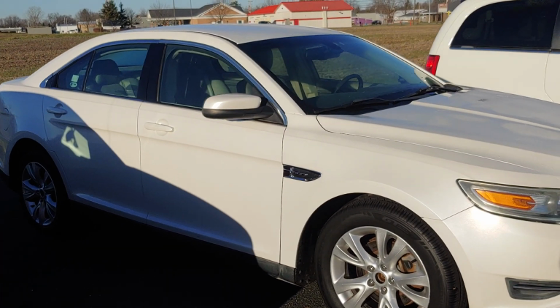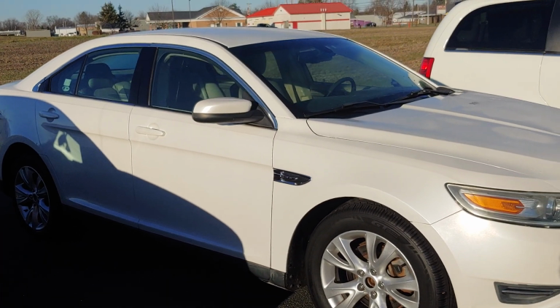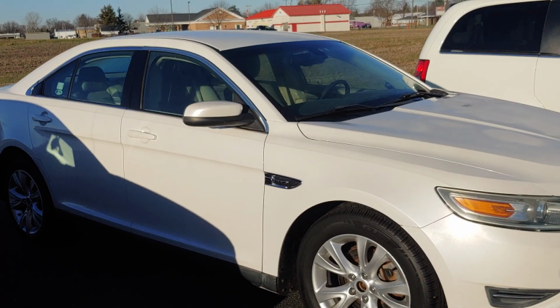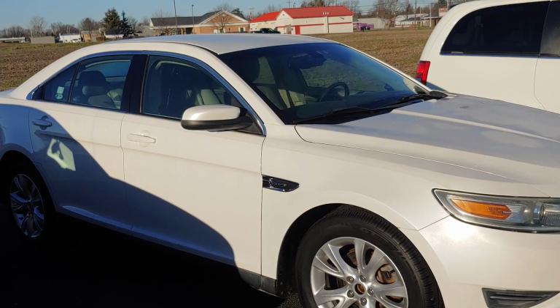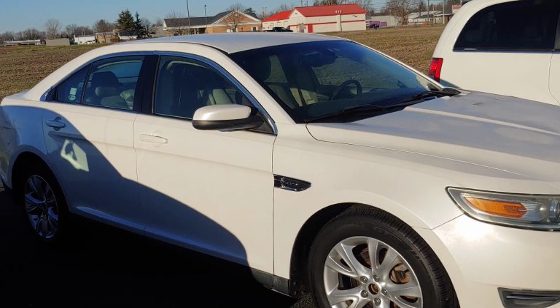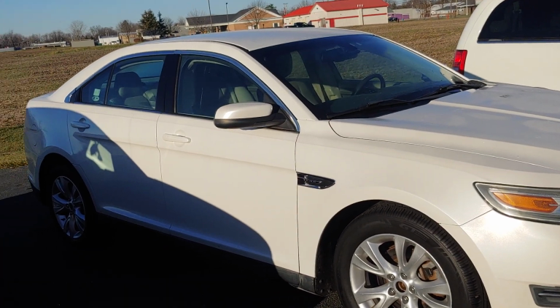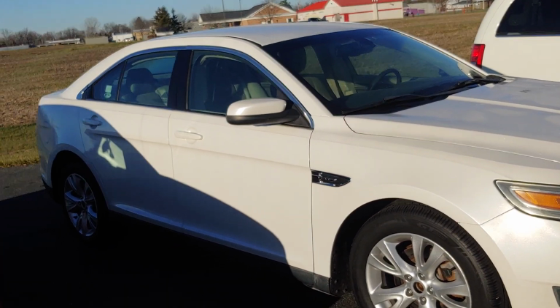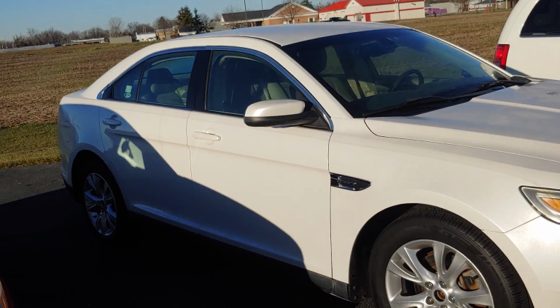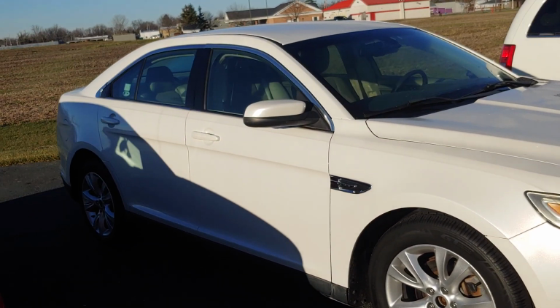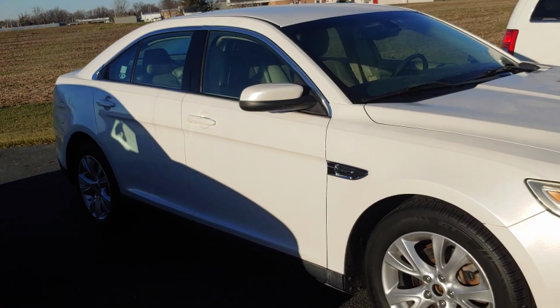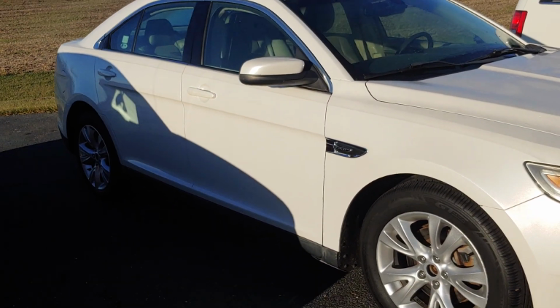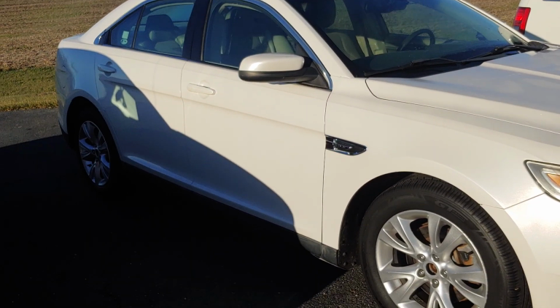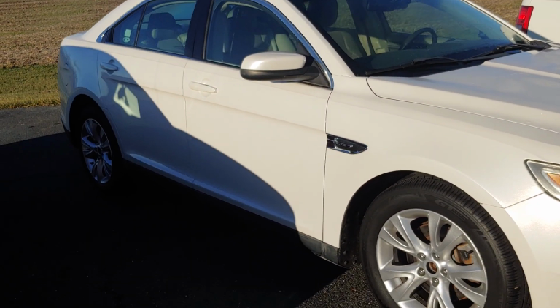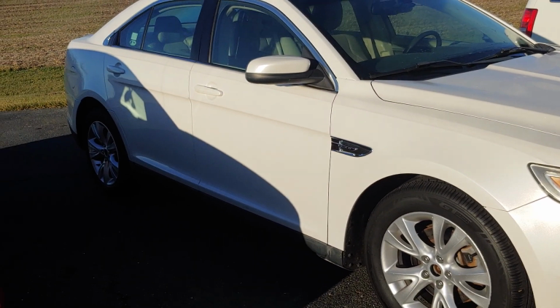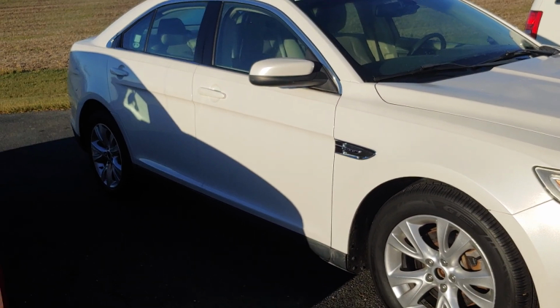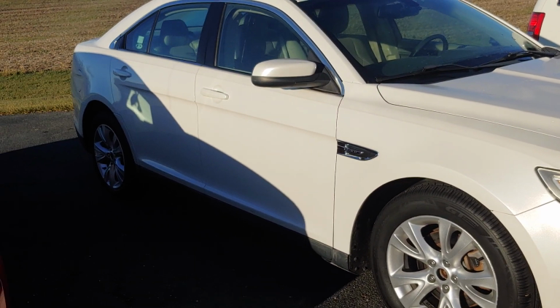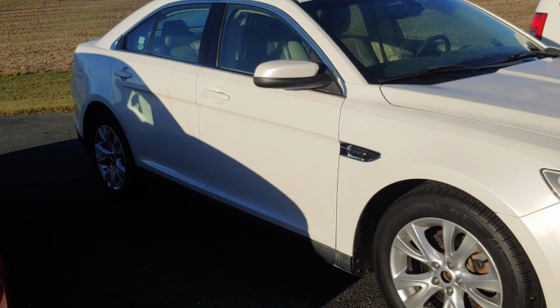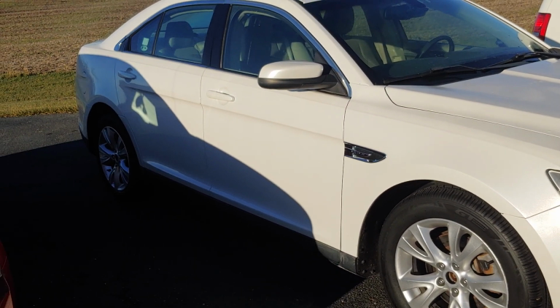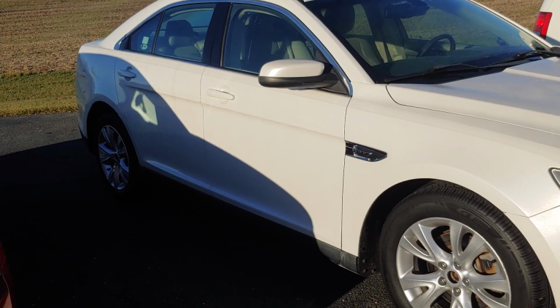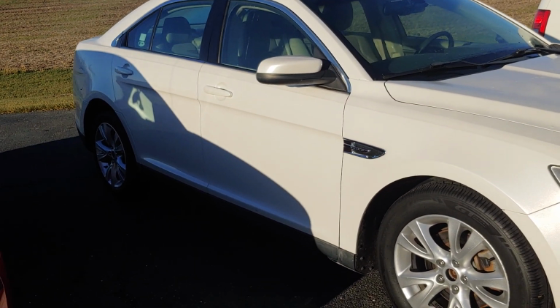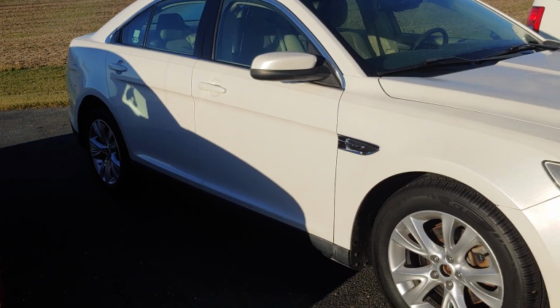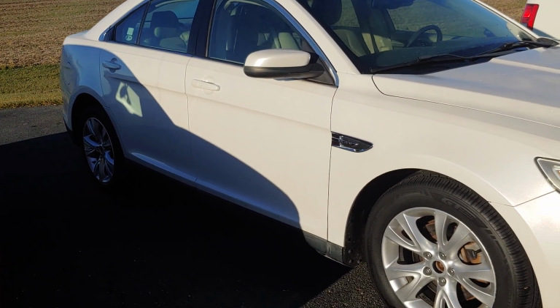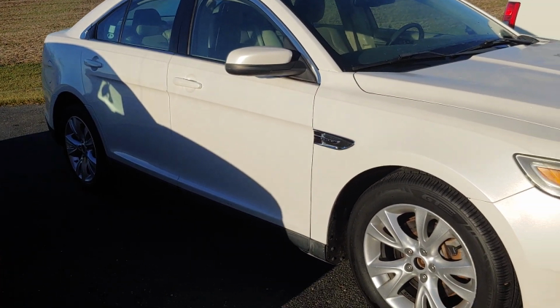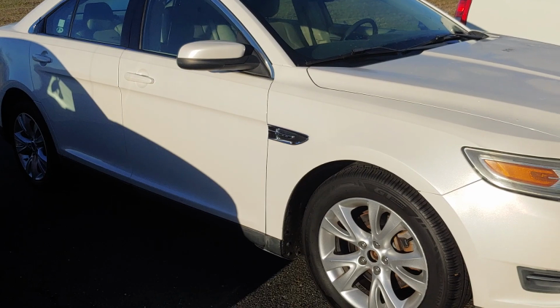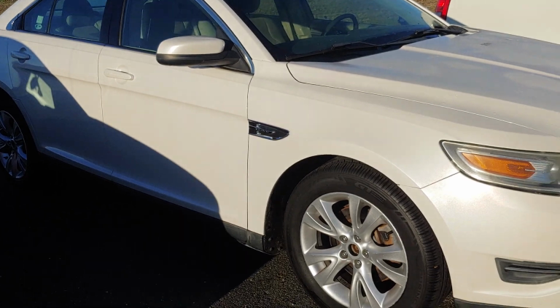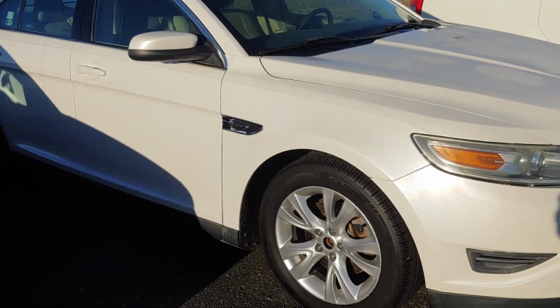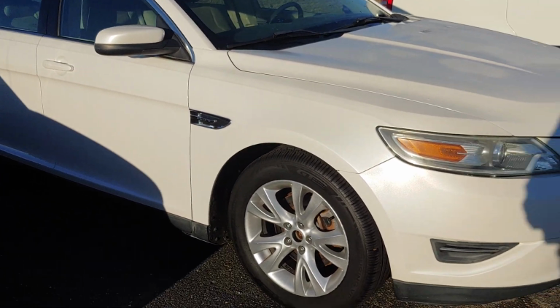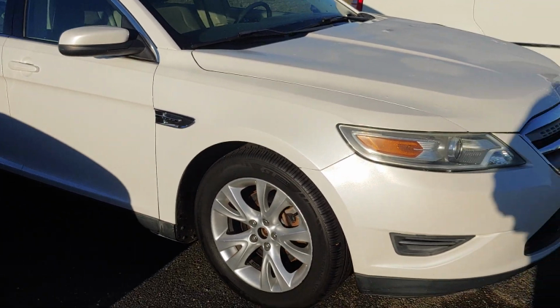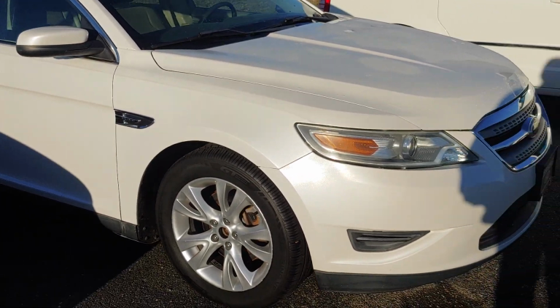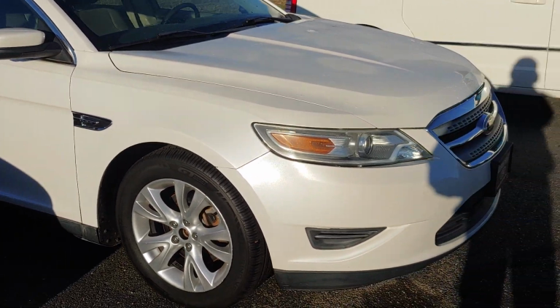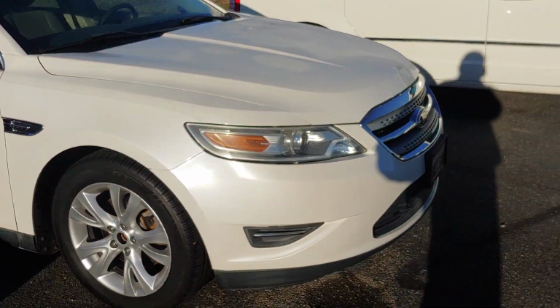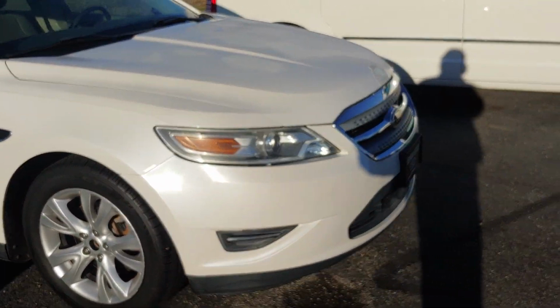Hey, good morning. Toby at Darrell Shirky. Wanted to send you a quick video on the 11 Taurus 153.